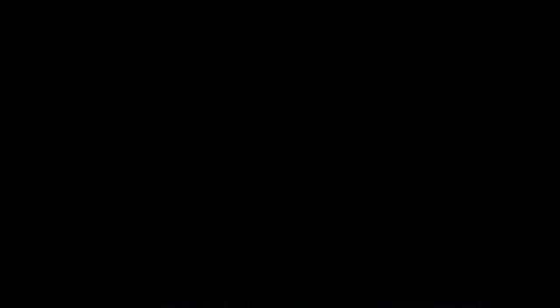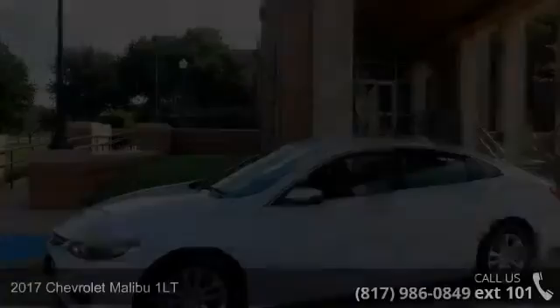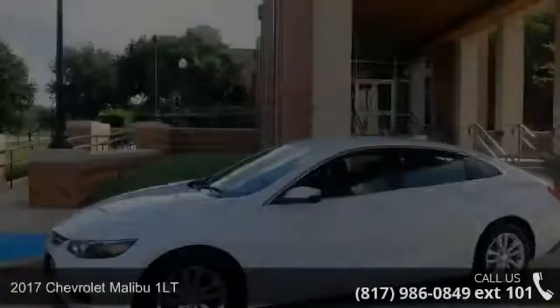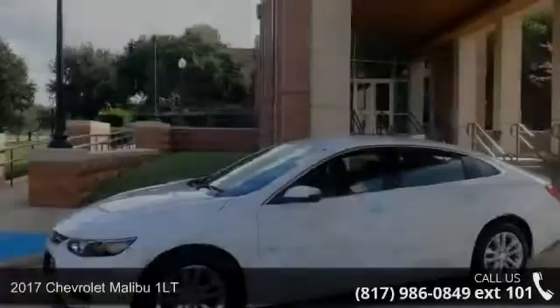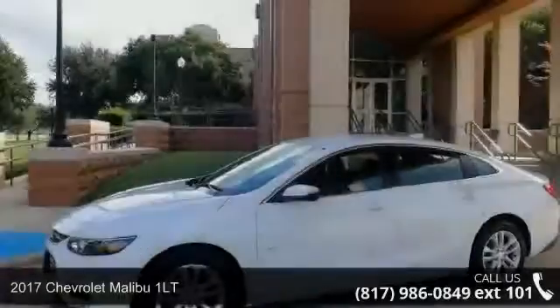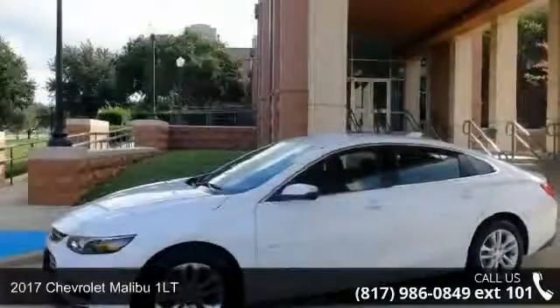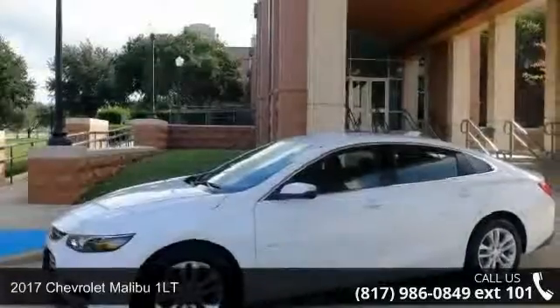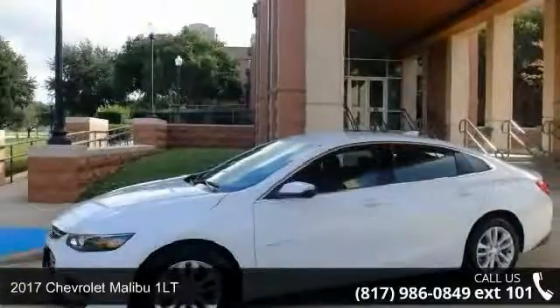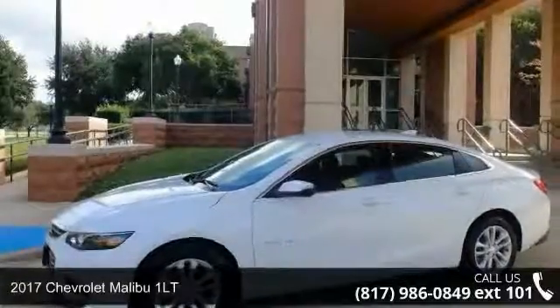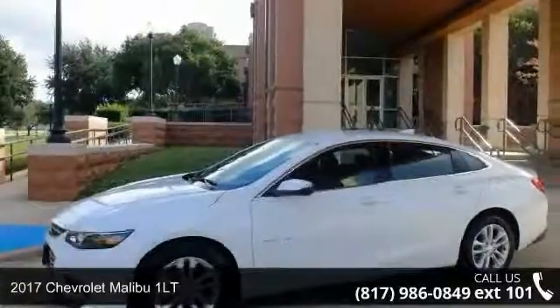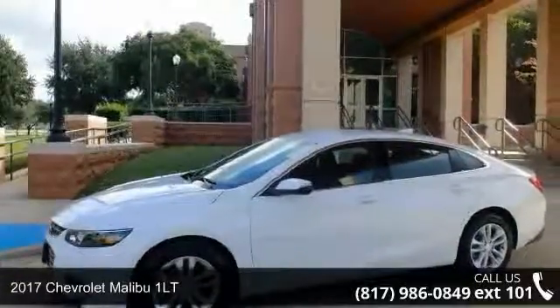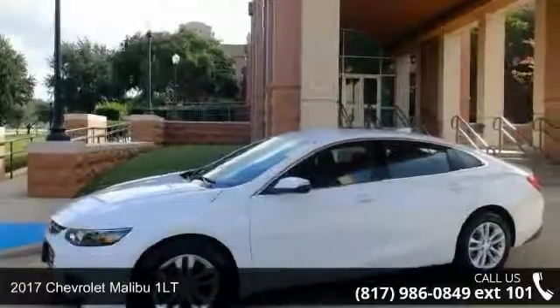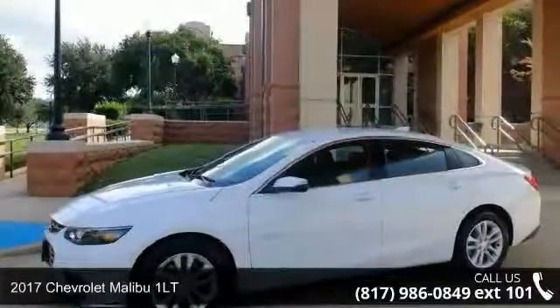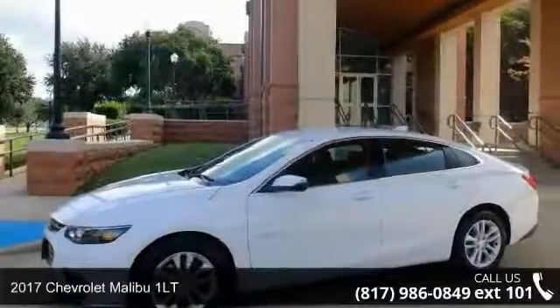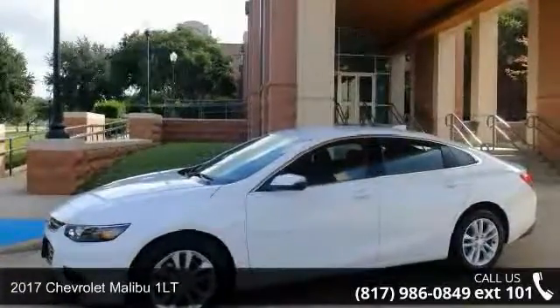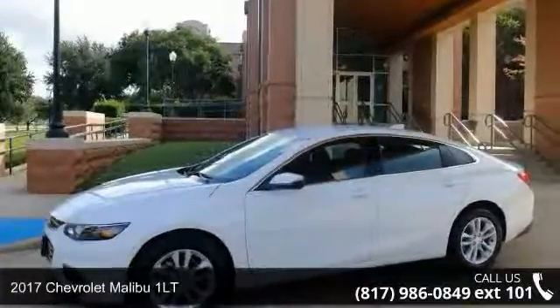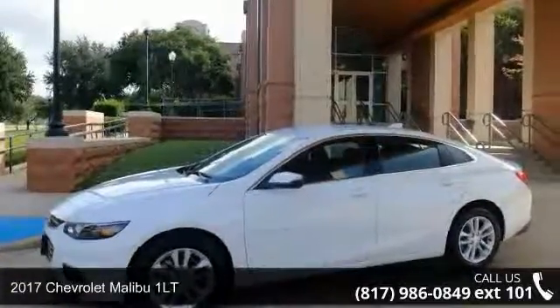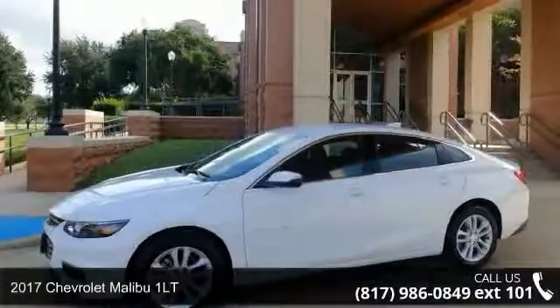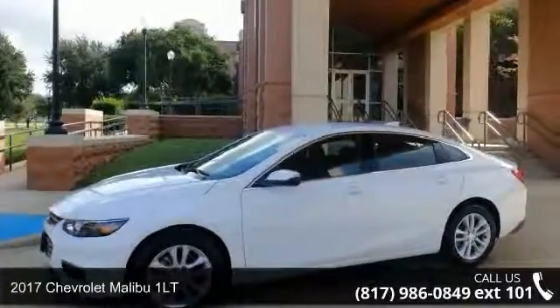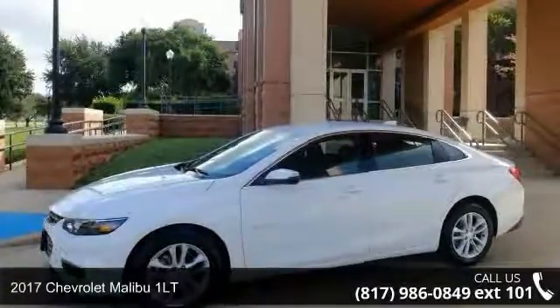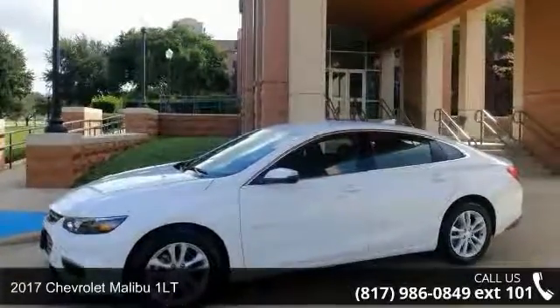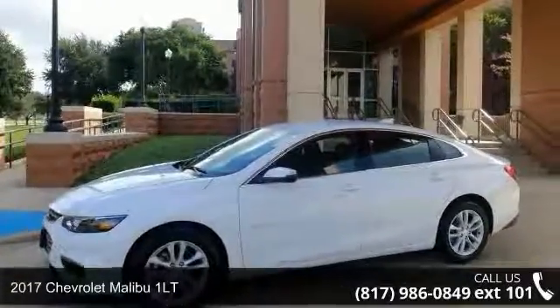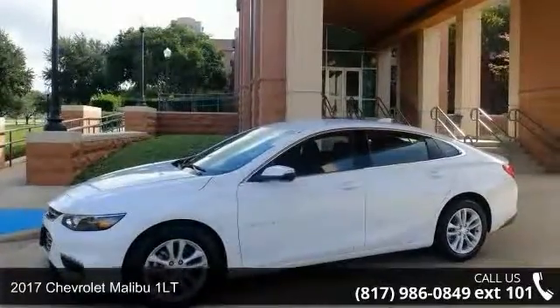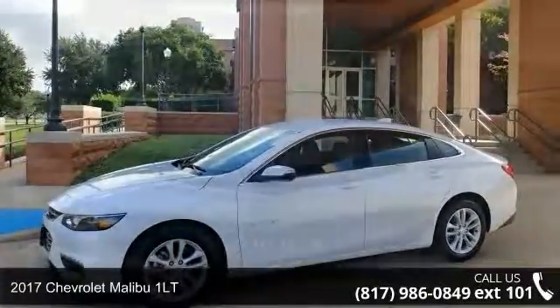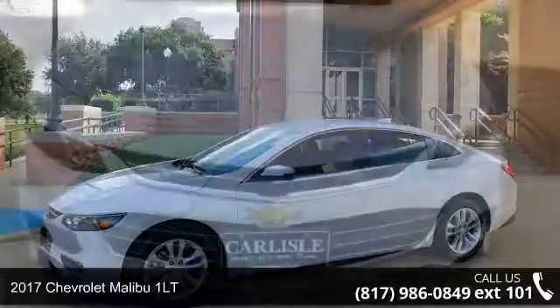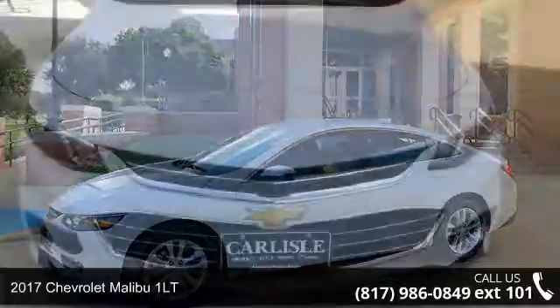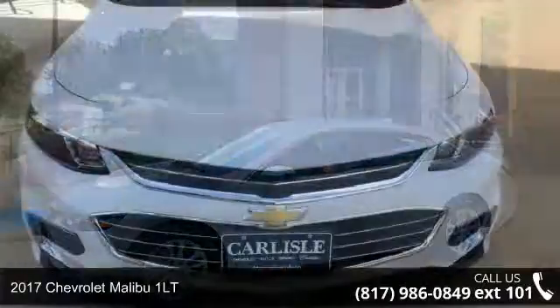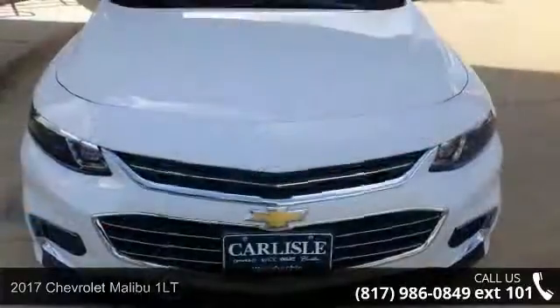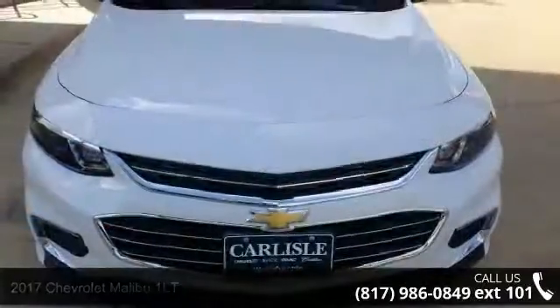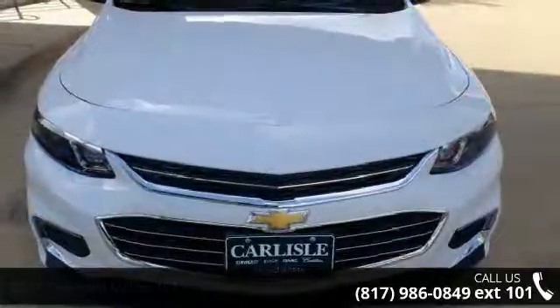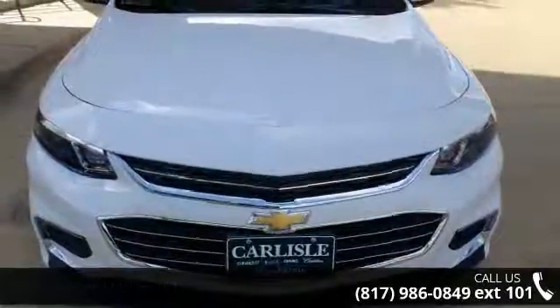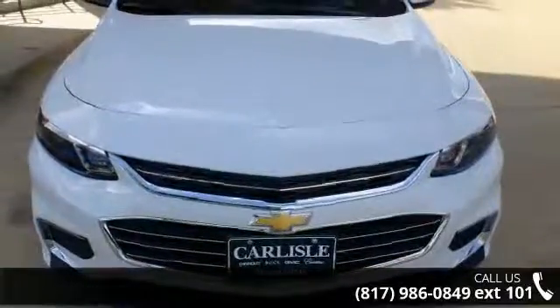Presenting the 2017 Chevrolet Malibu 1LT. If you are looking for an automobile with great features, look no further.